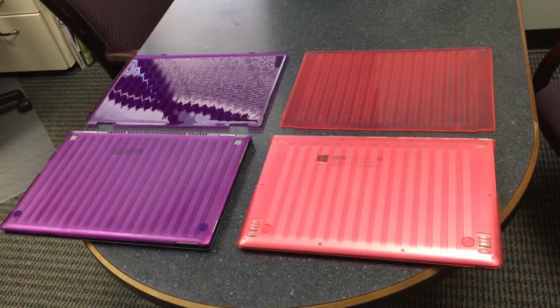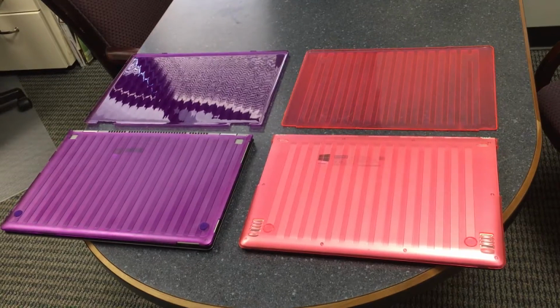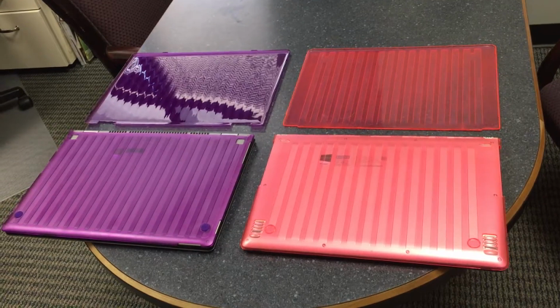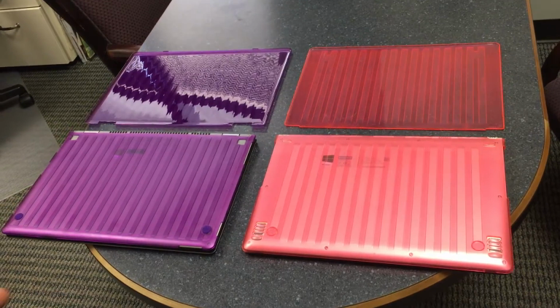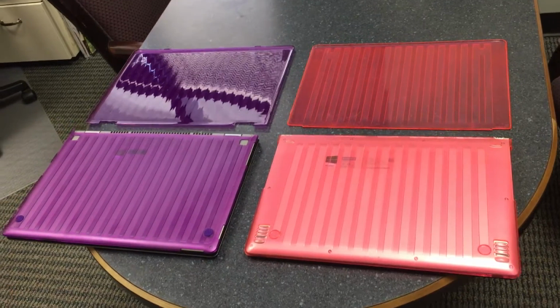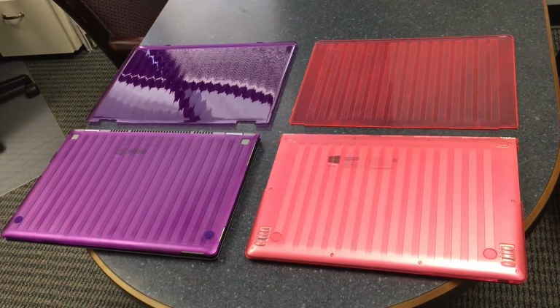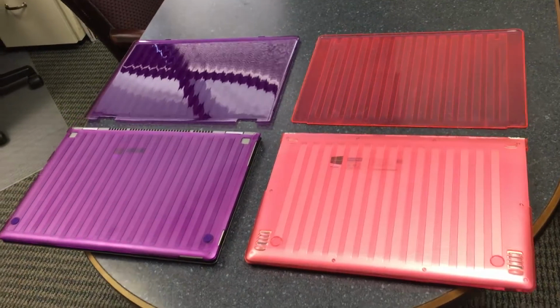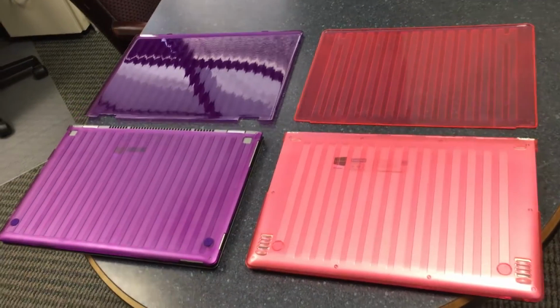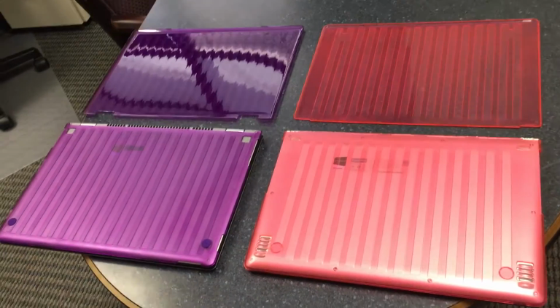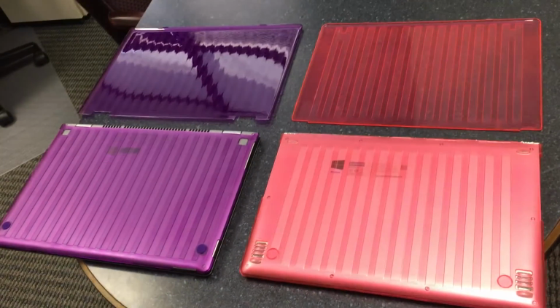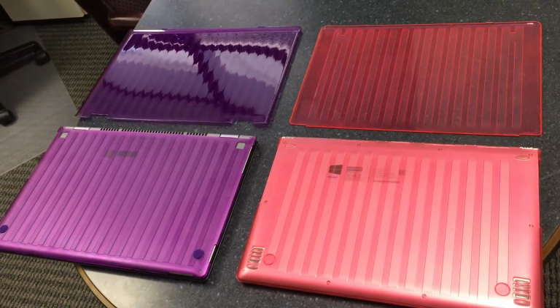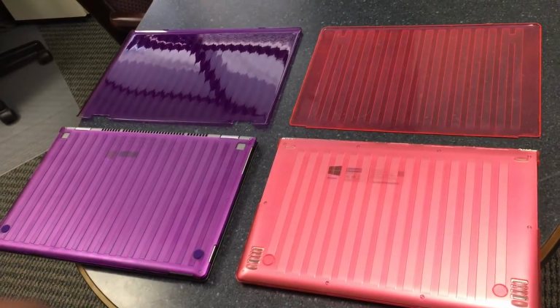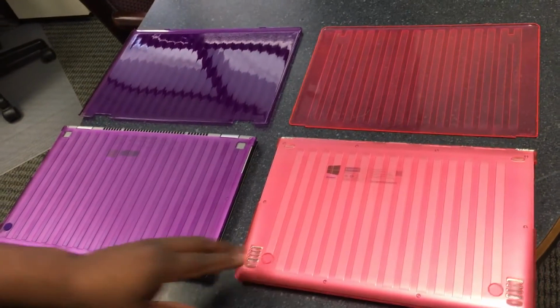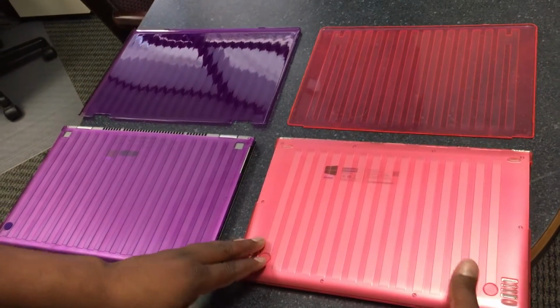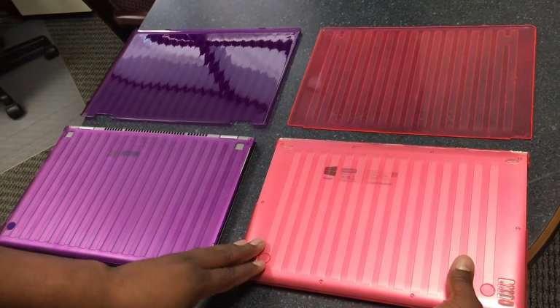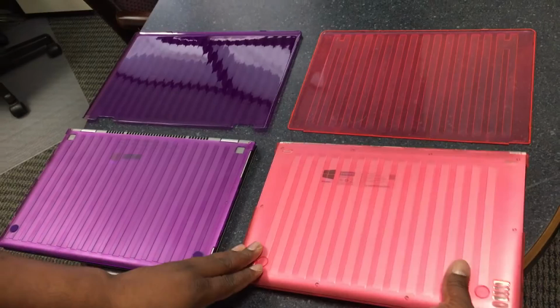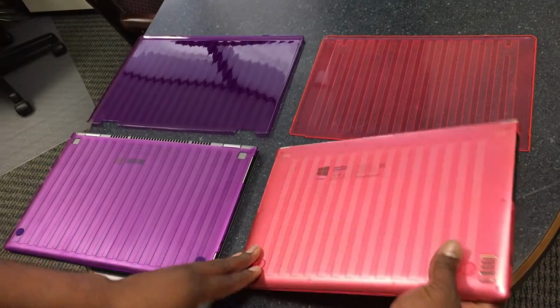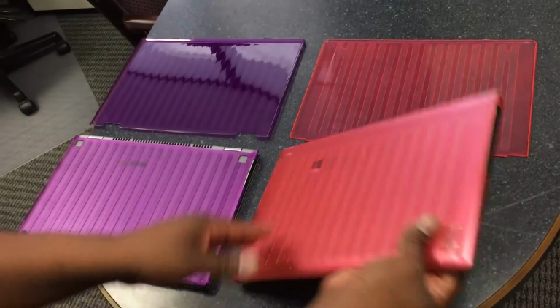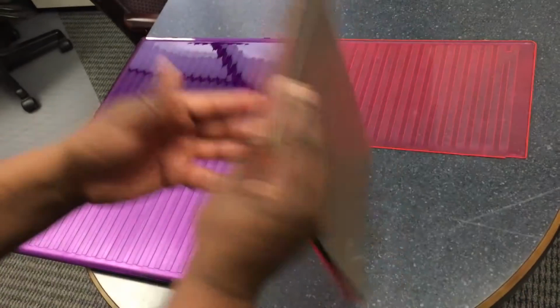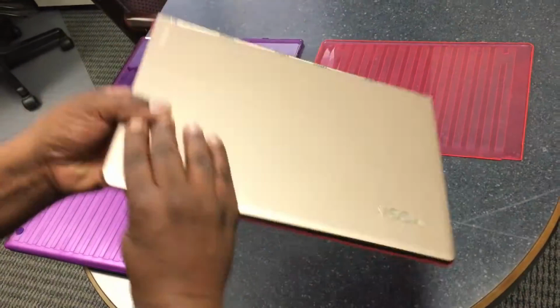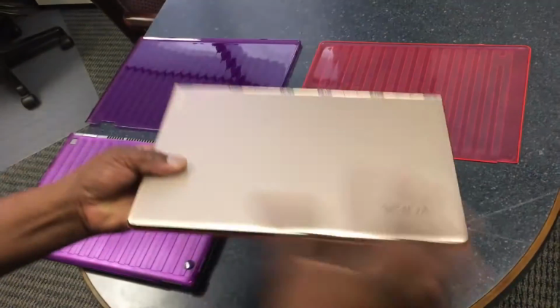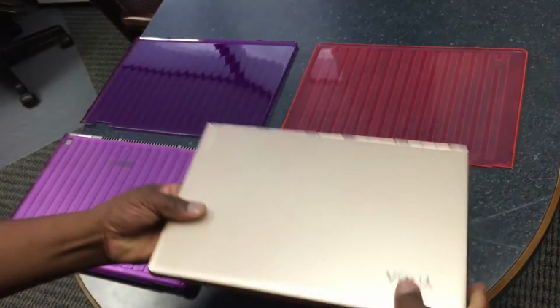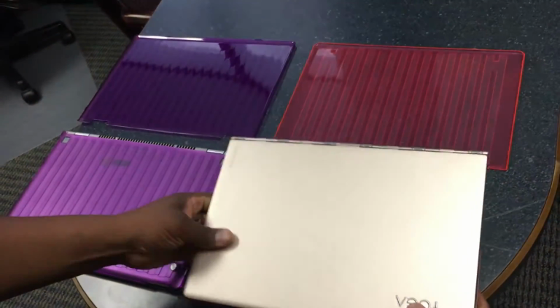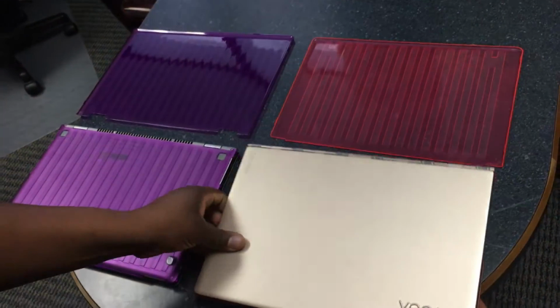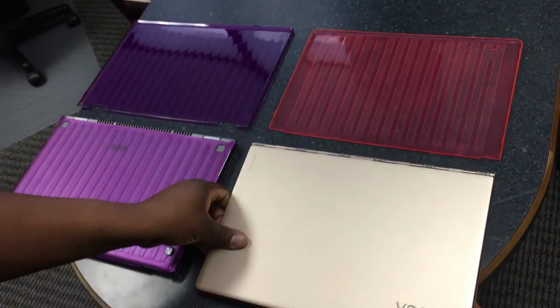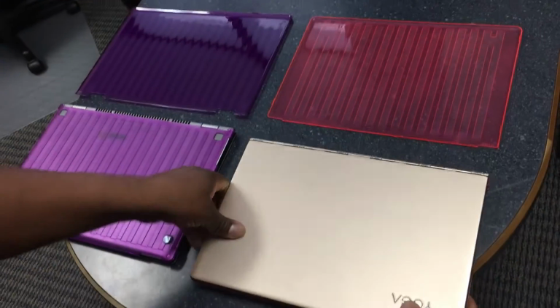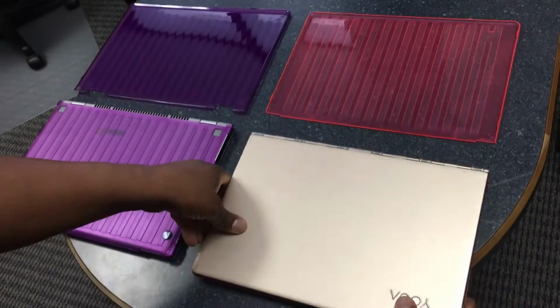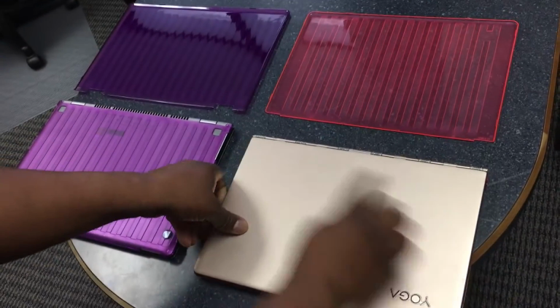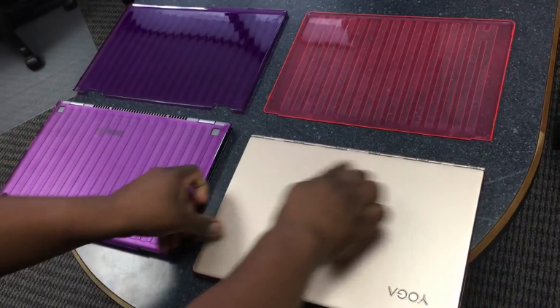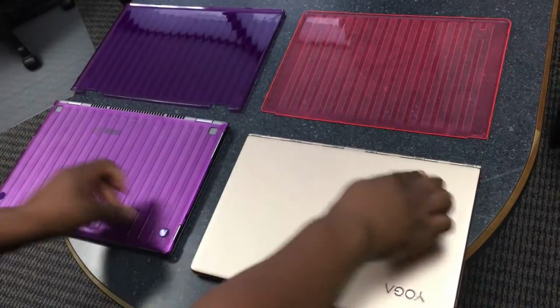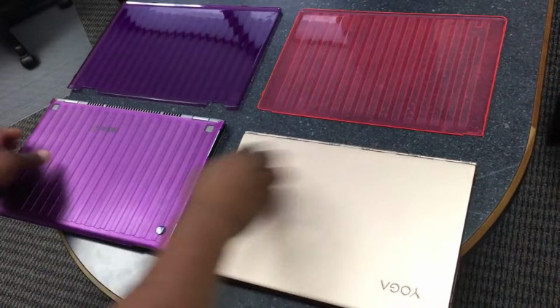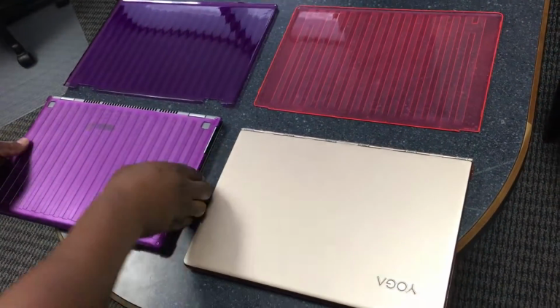Take care when applying the top case. First, turn the machine over such that the hinge is away from you.